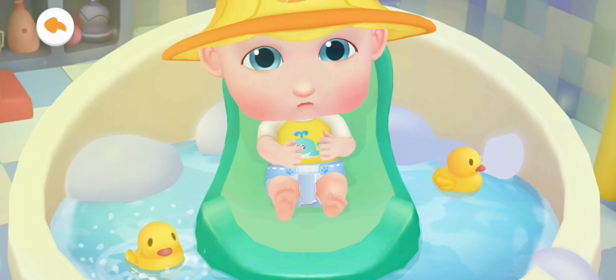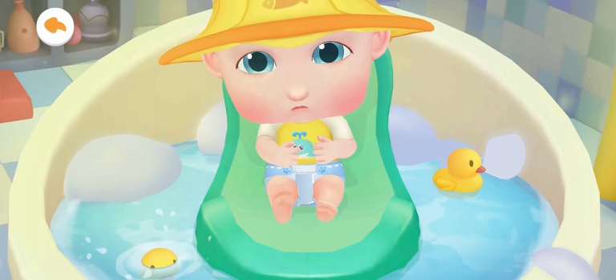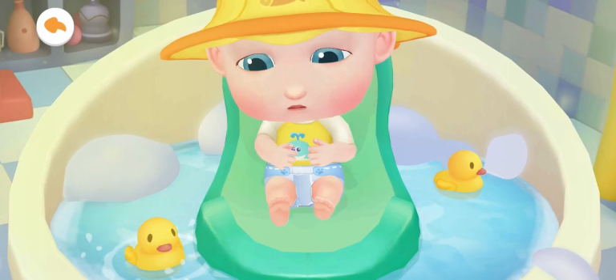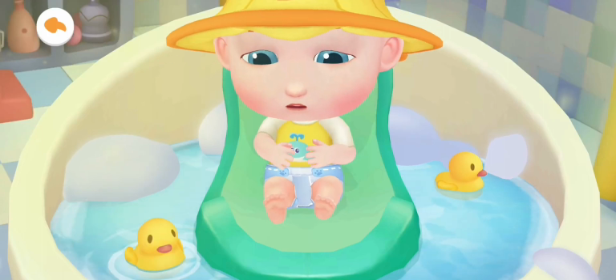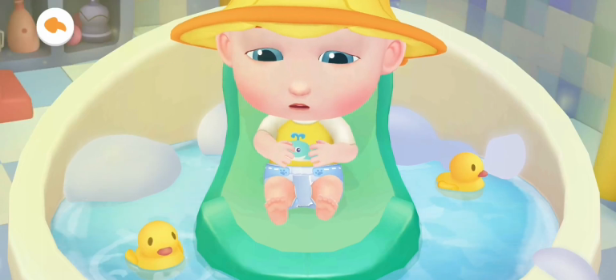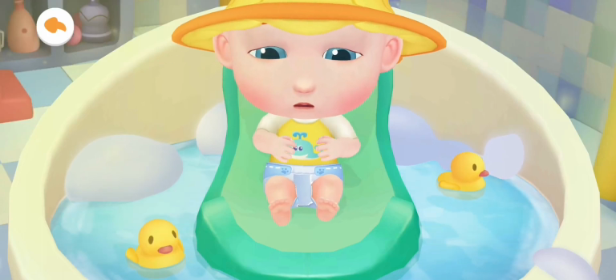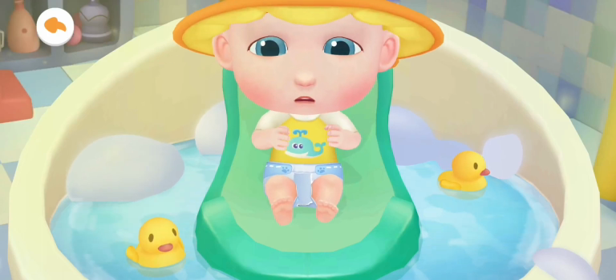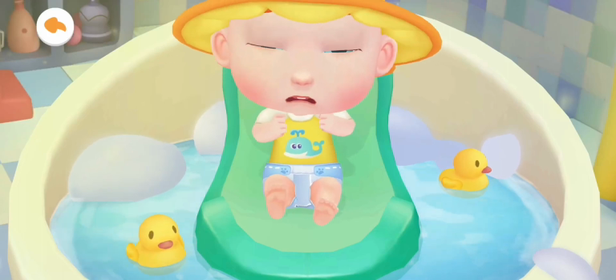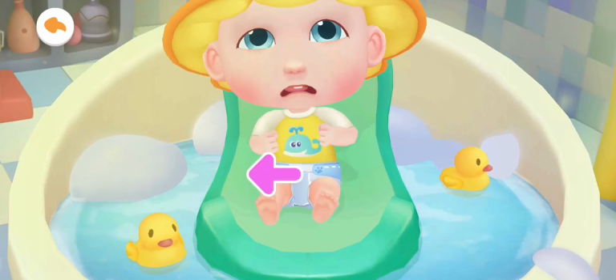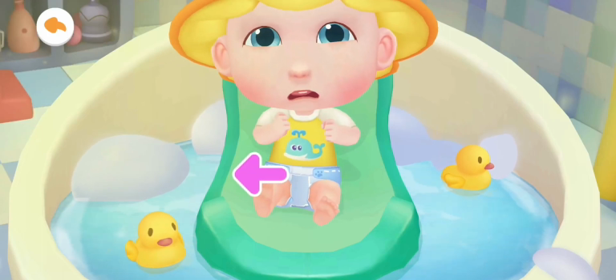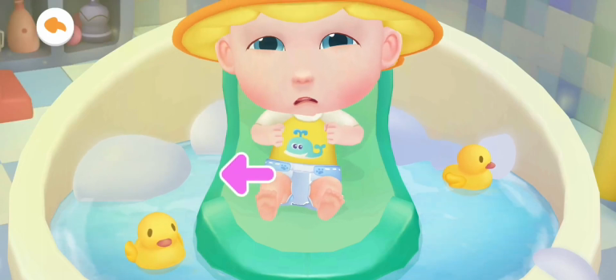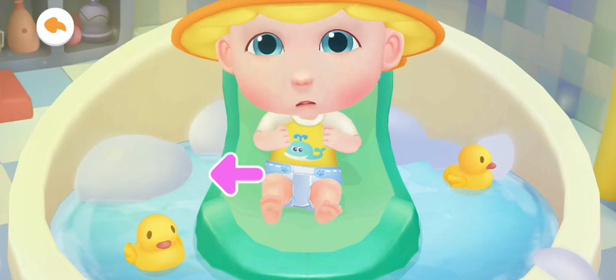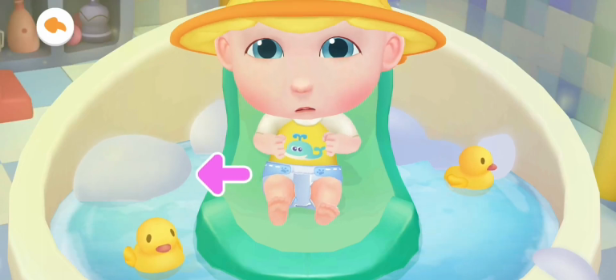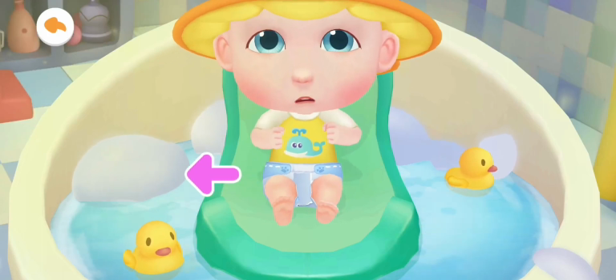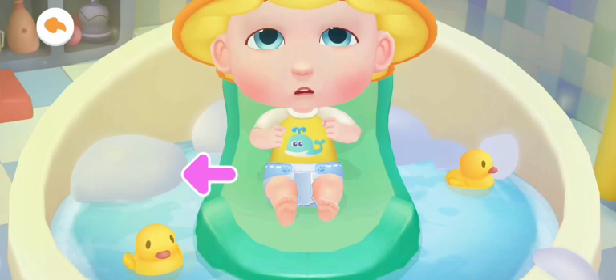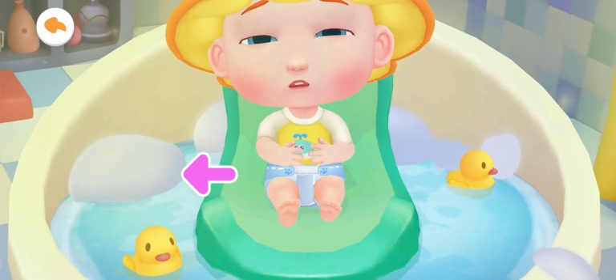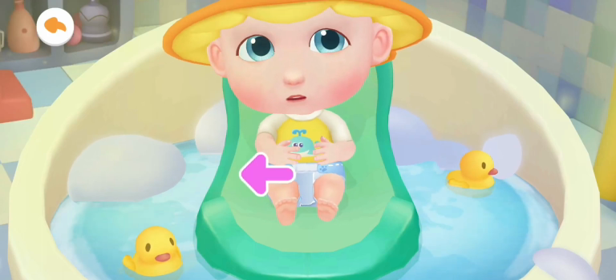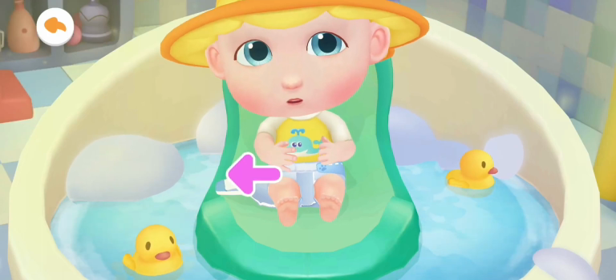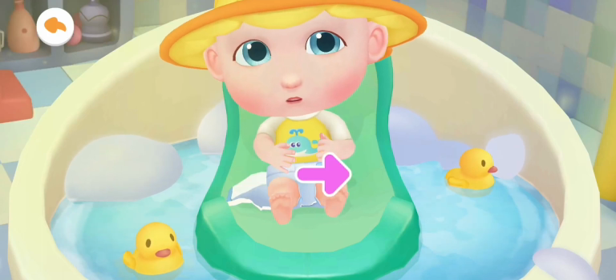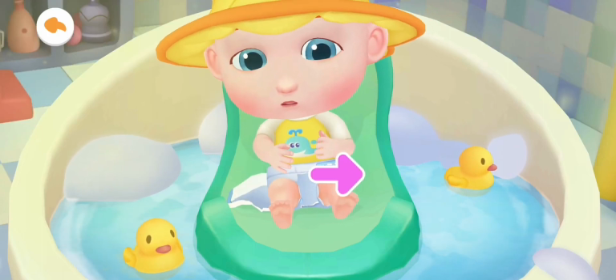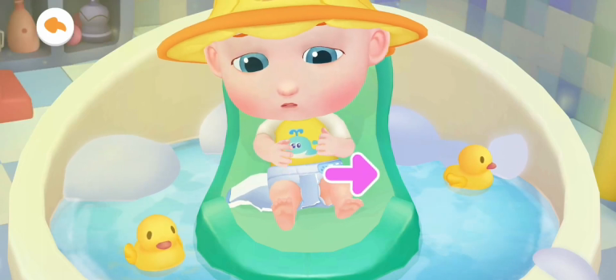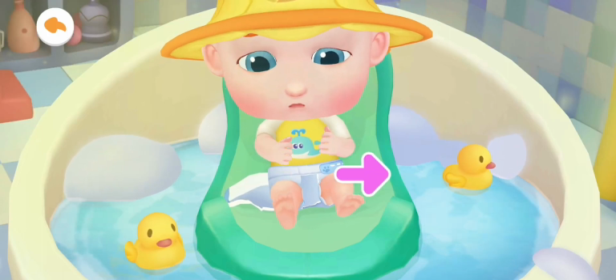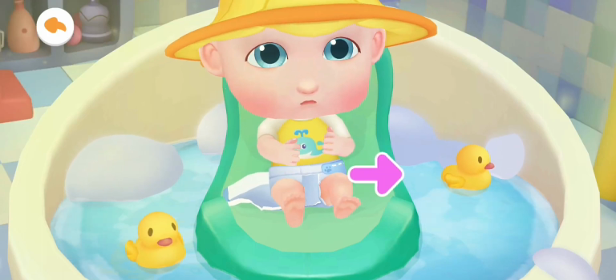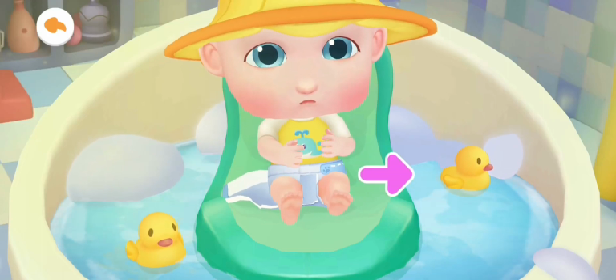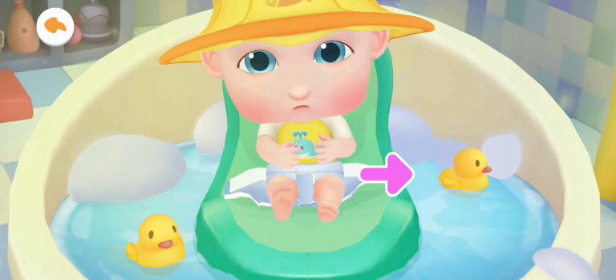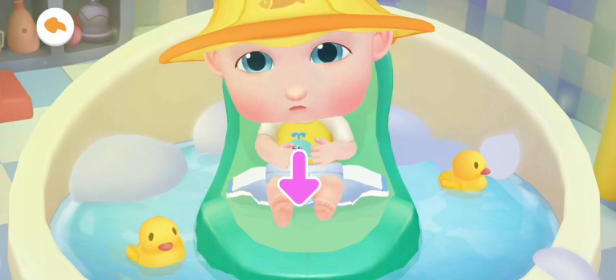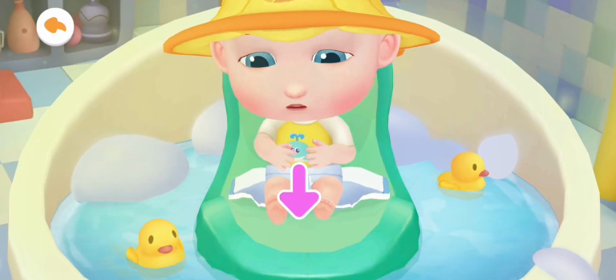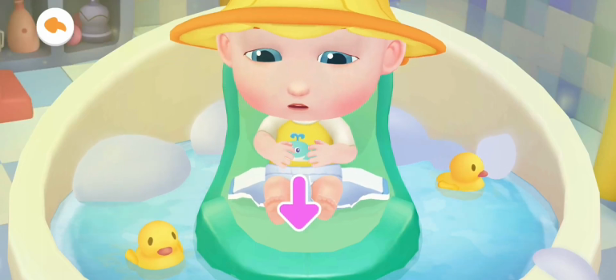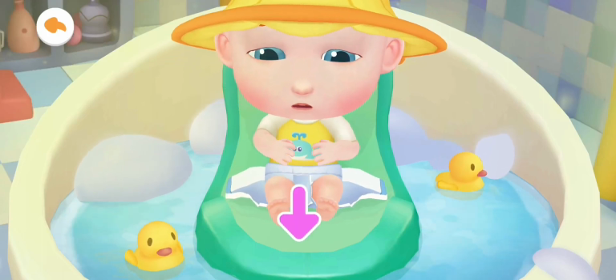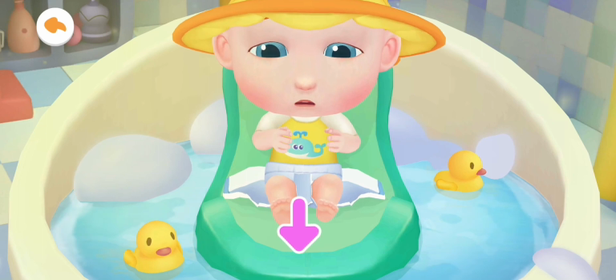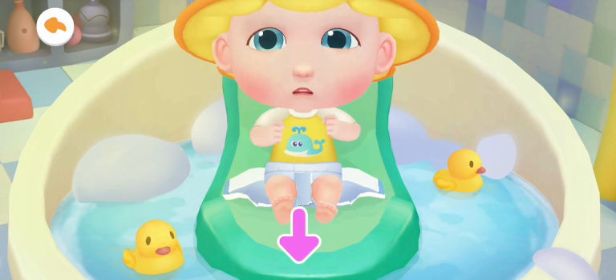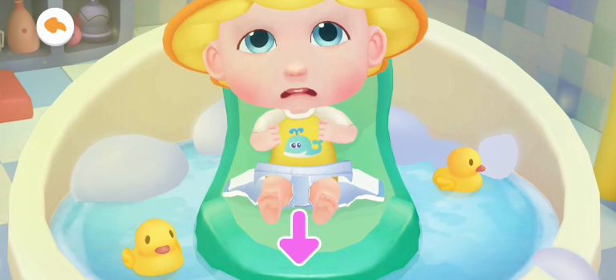In the dirty diaper, let's help Jojo take off his dirty diaper first.